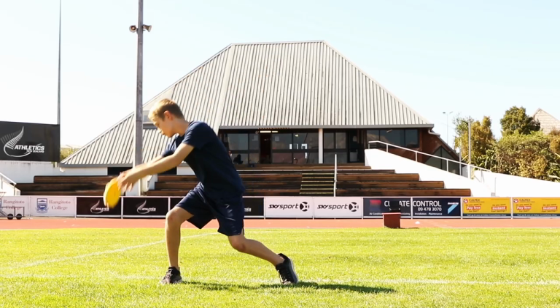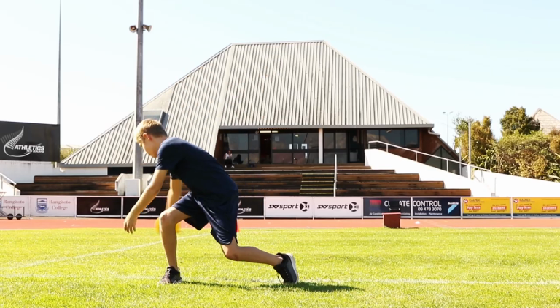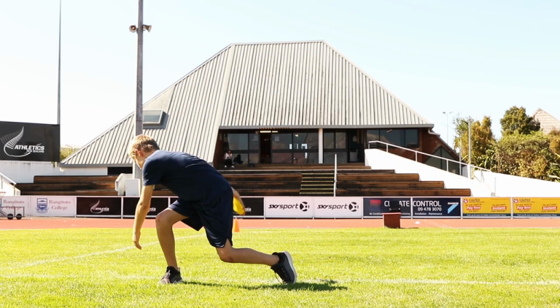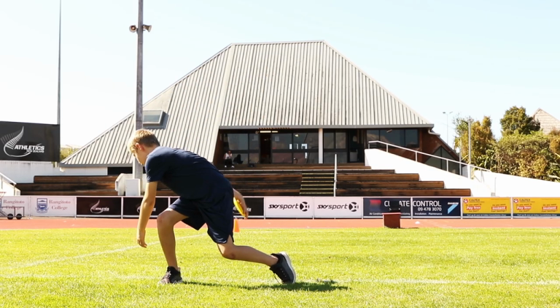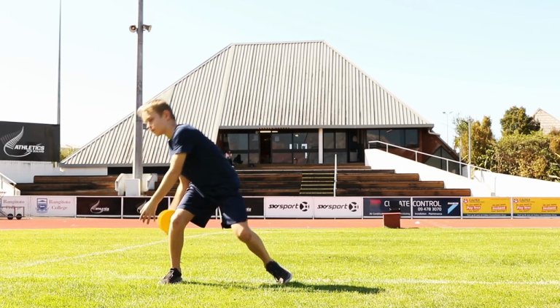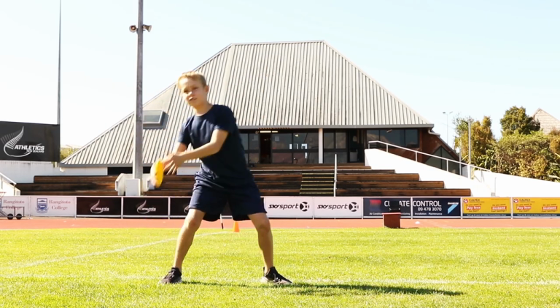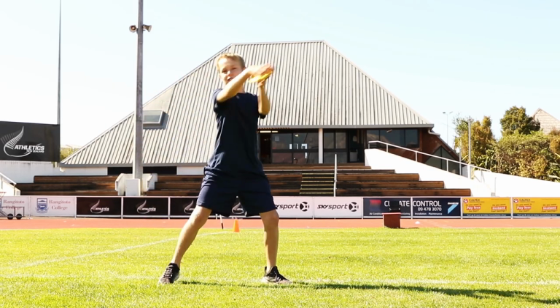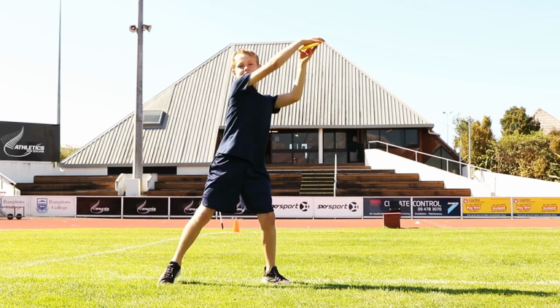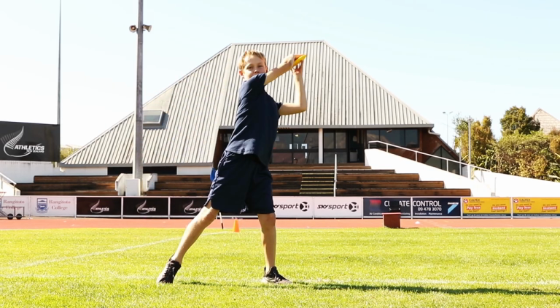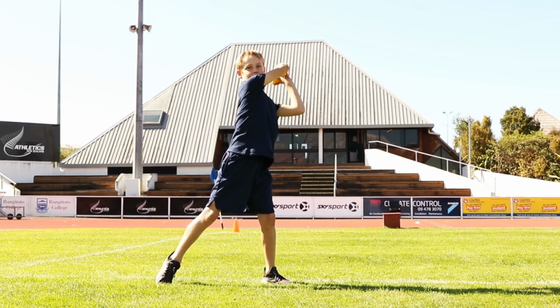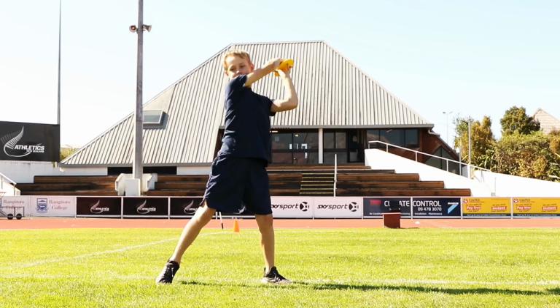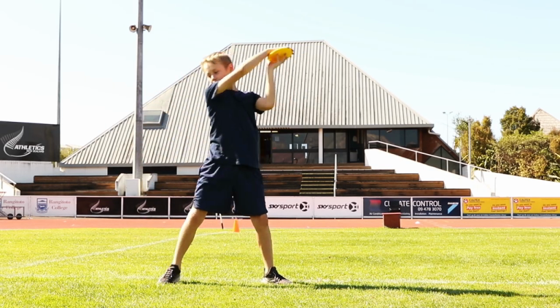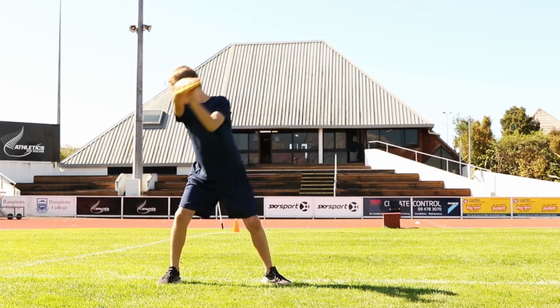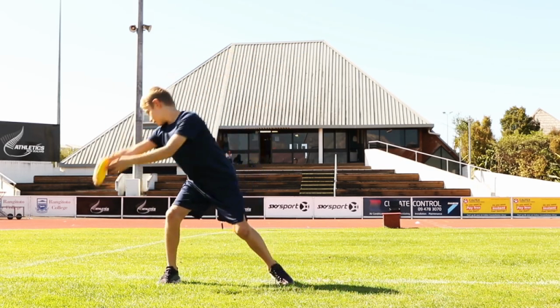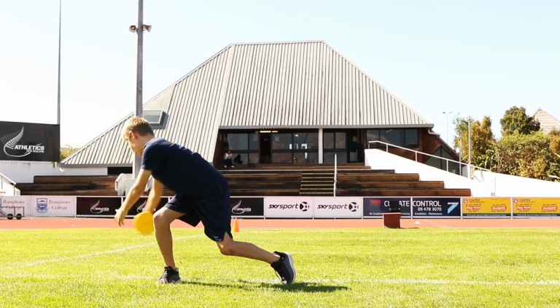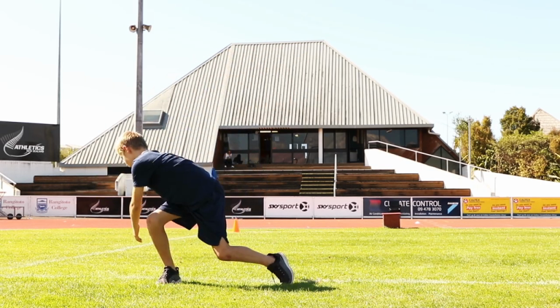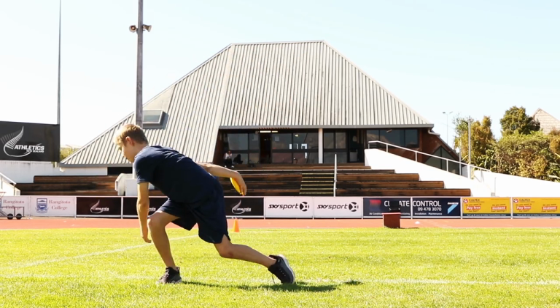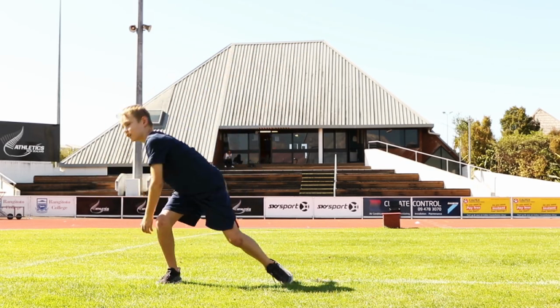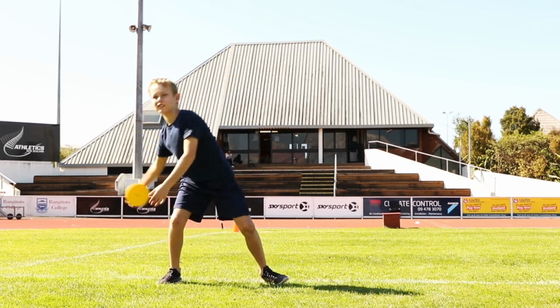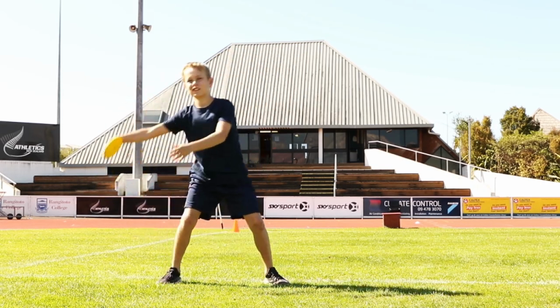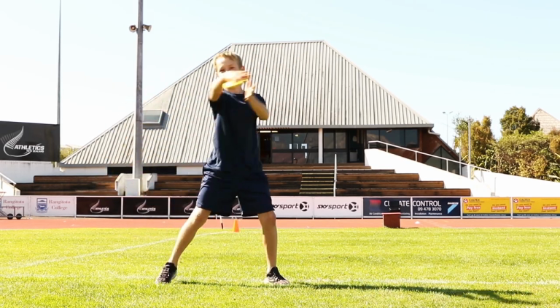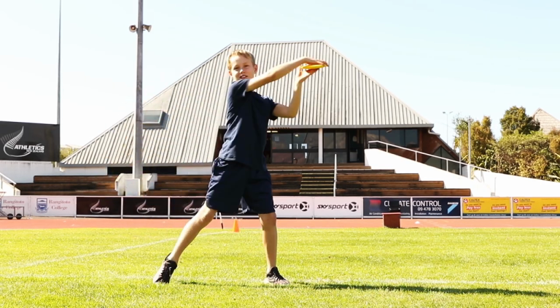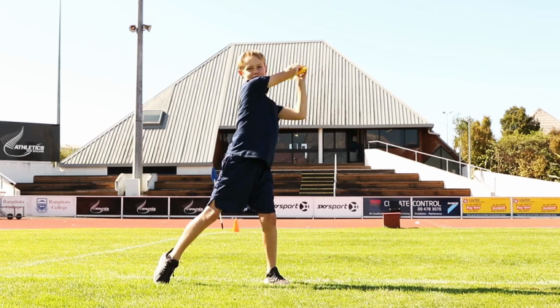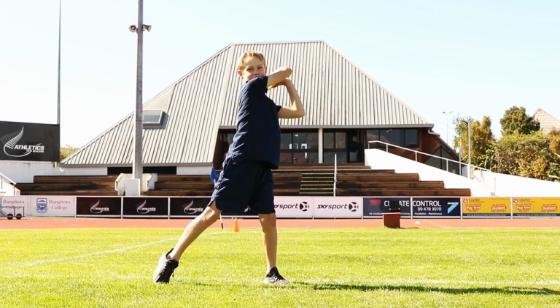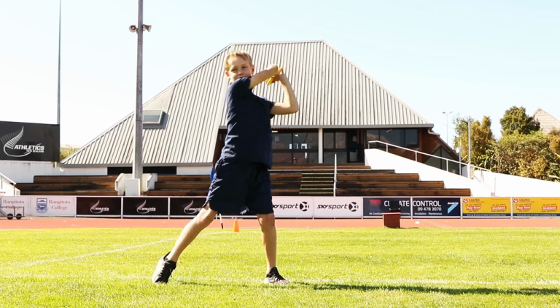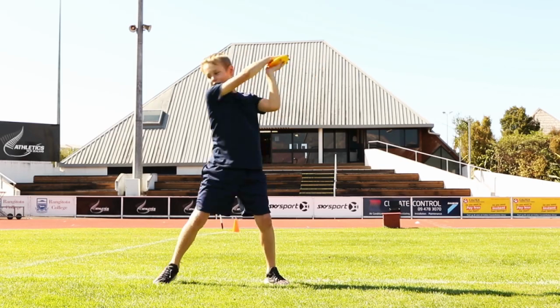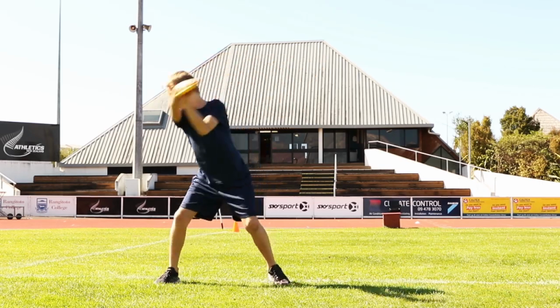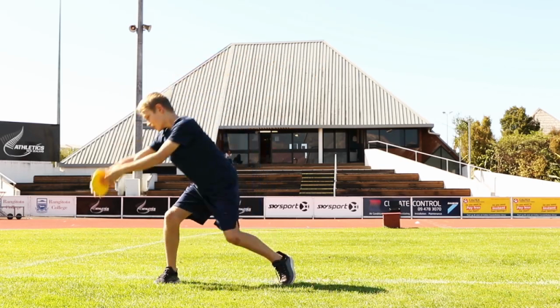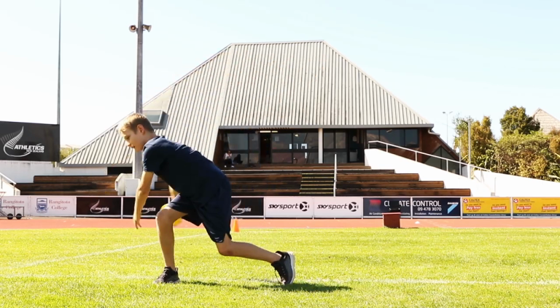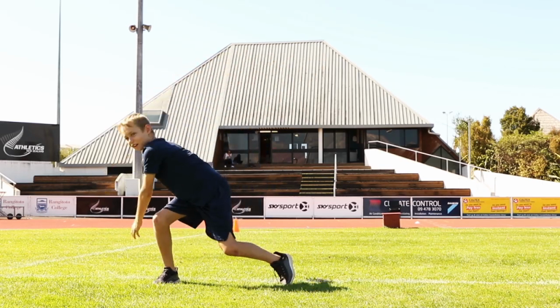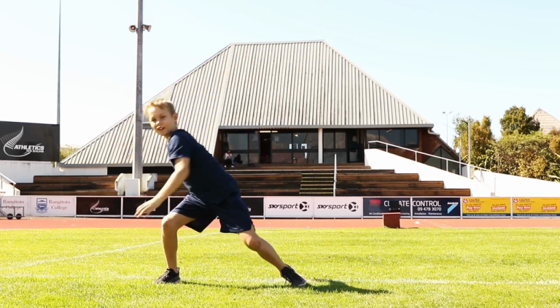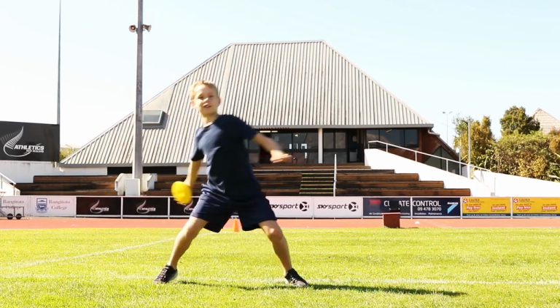There are three key areas in discus to consider: the grip, the release and the slinging action.